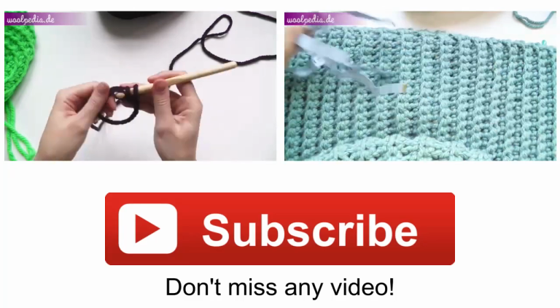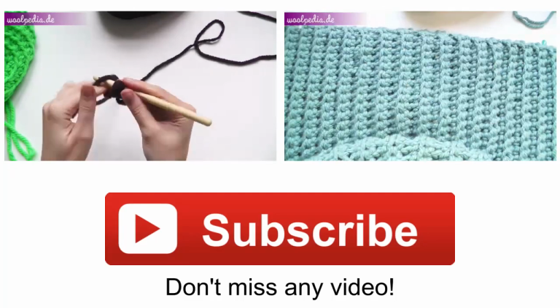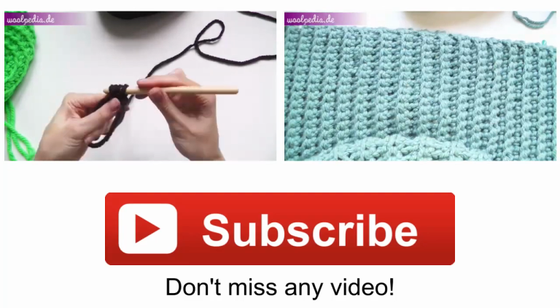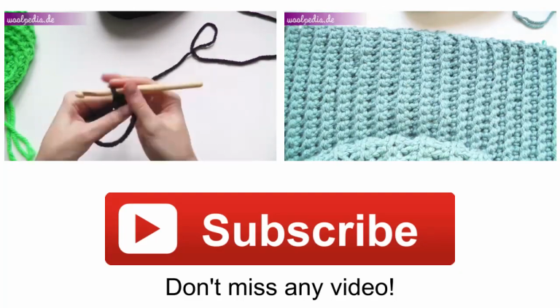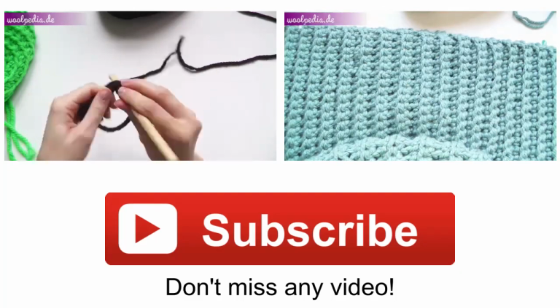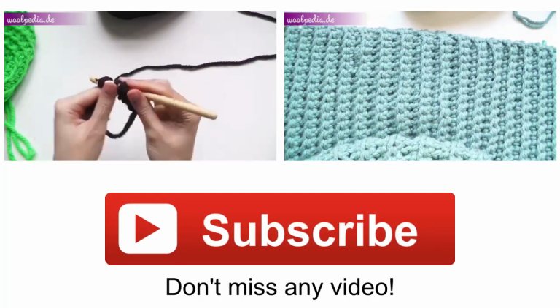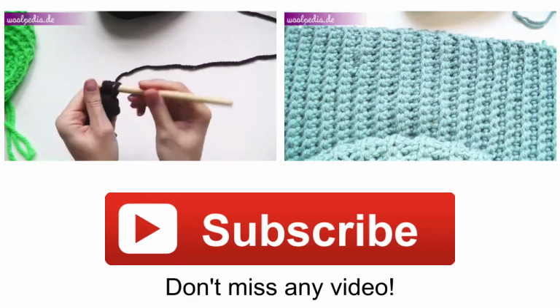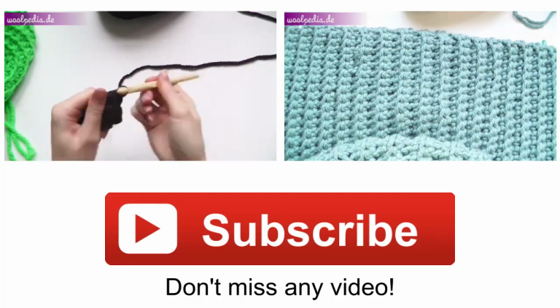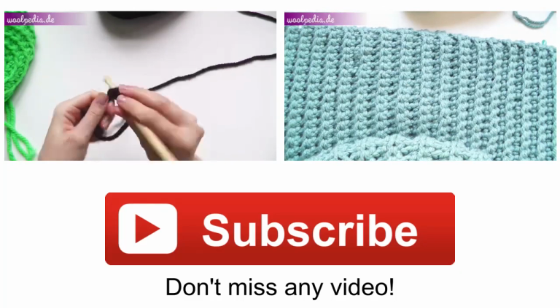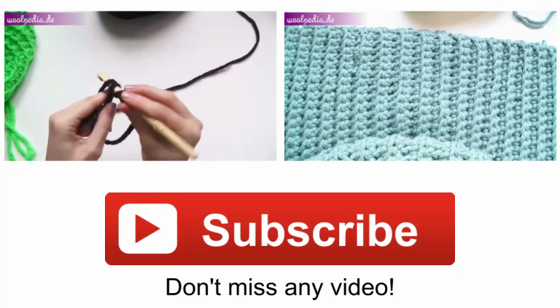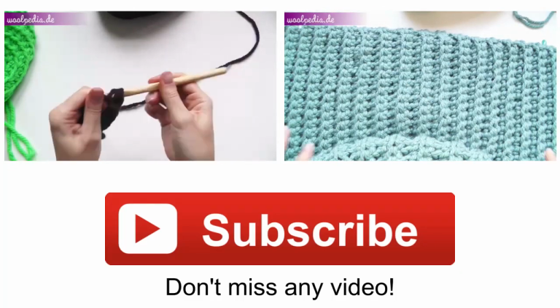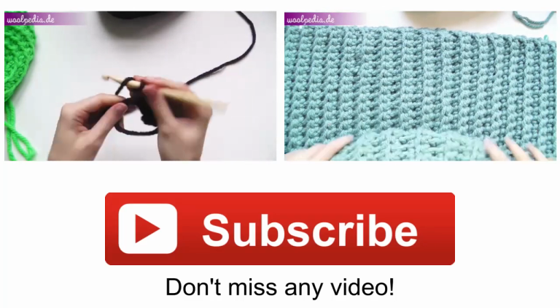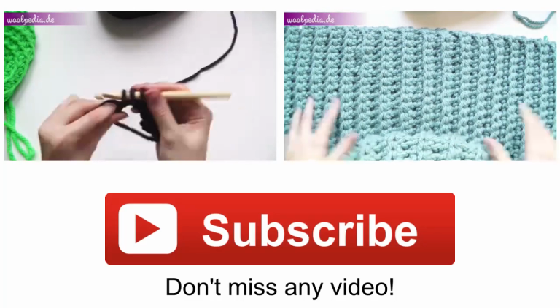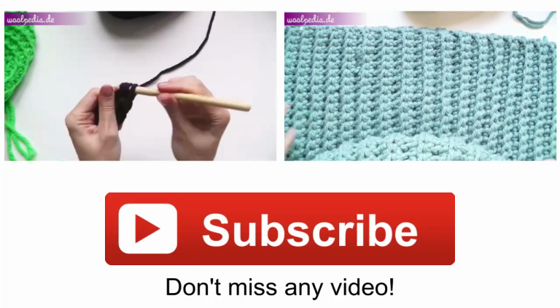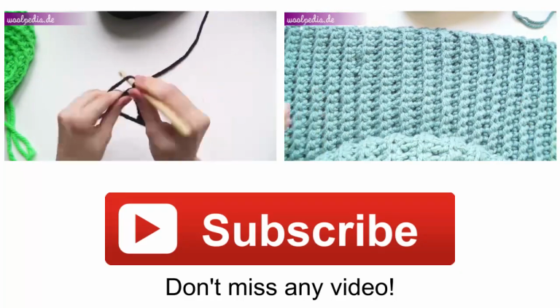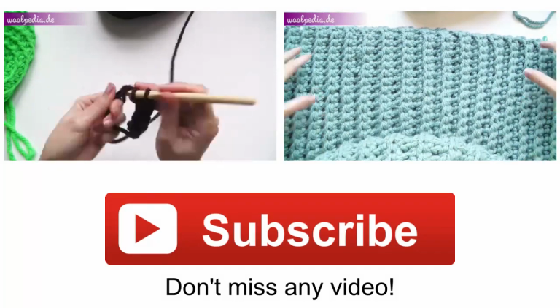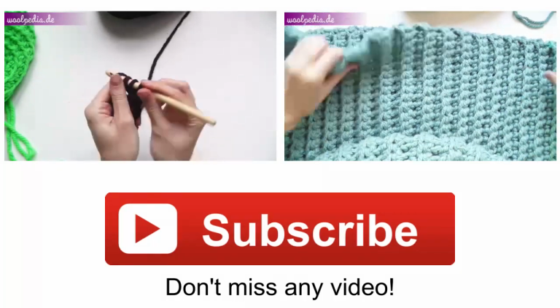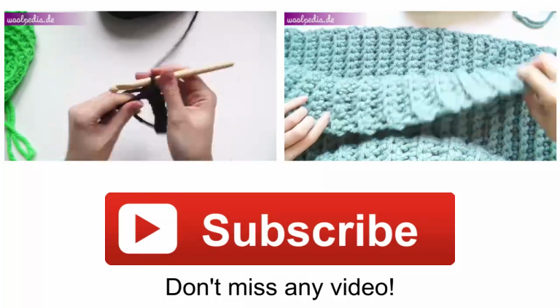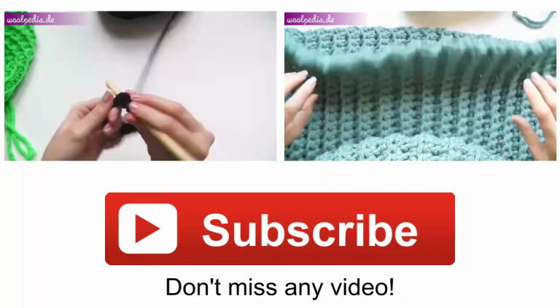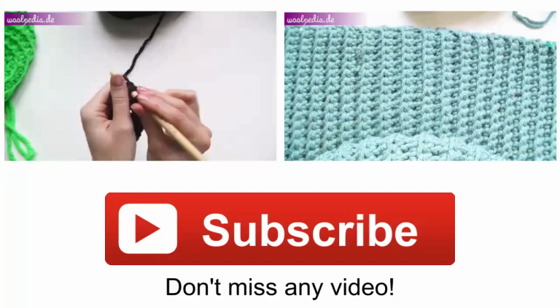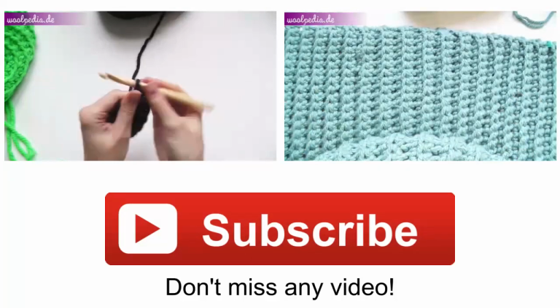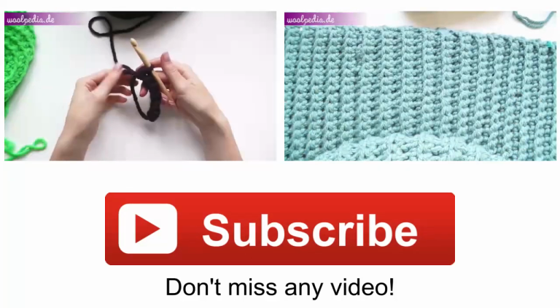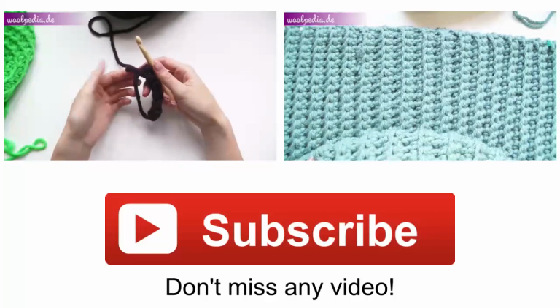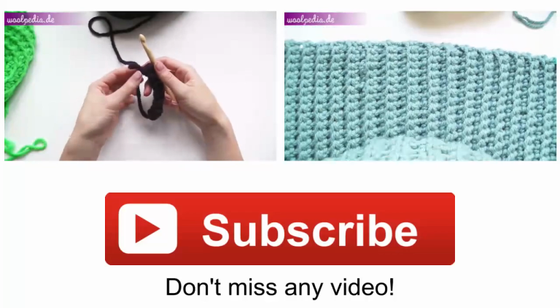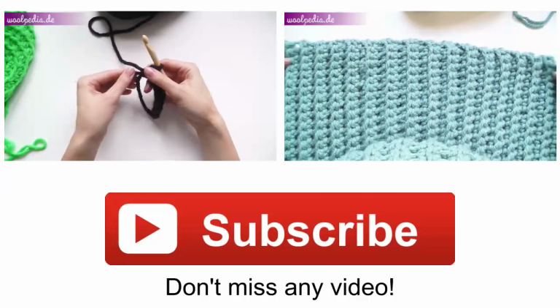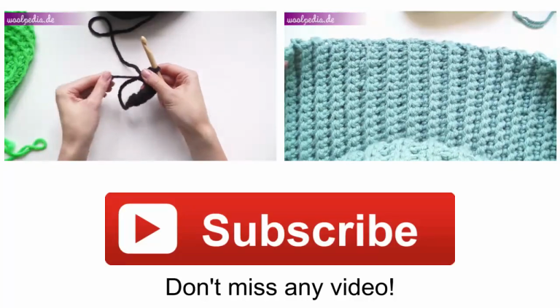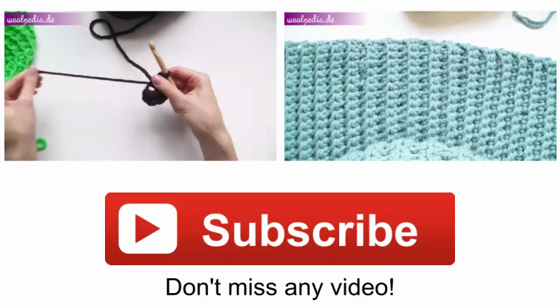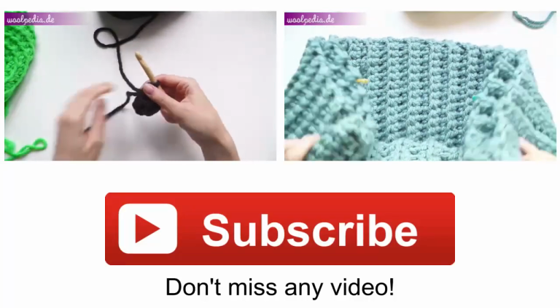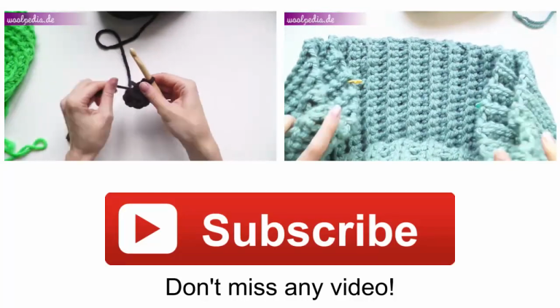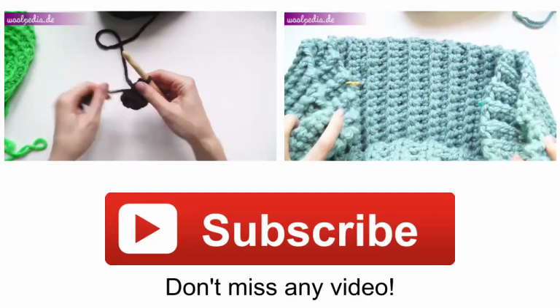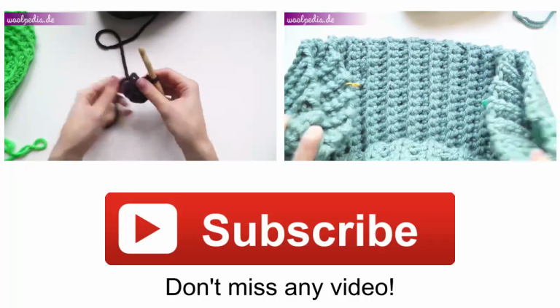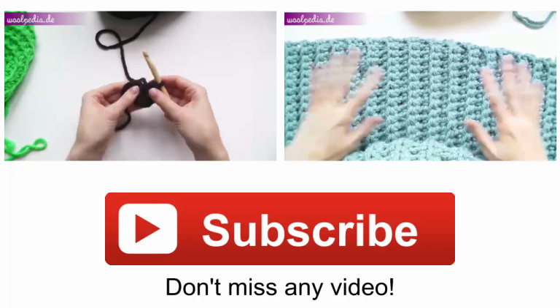I hope this tutorial was helpful, thanks for watching, don't forget to subscribe to be notified about new videos, and until next time, bye bye!